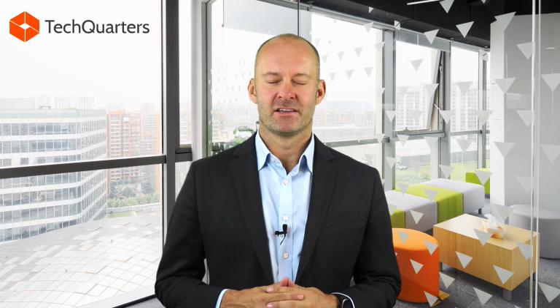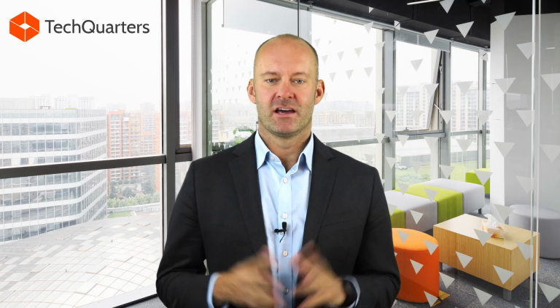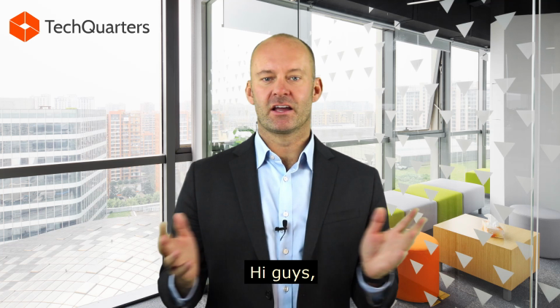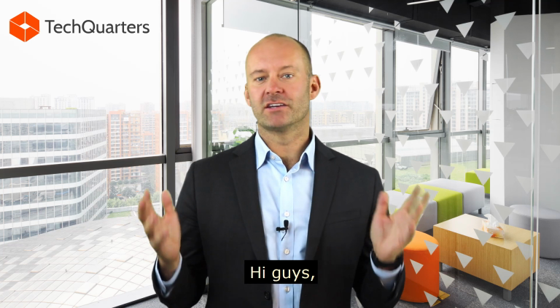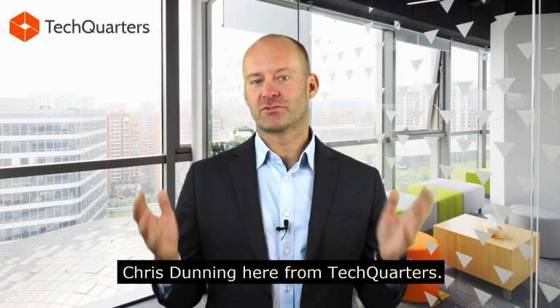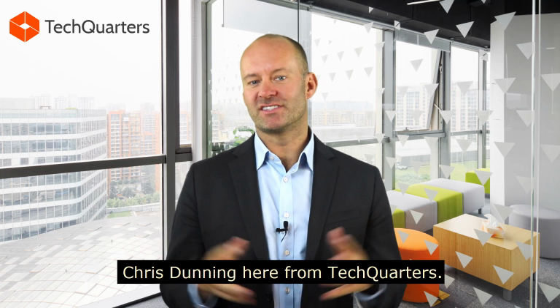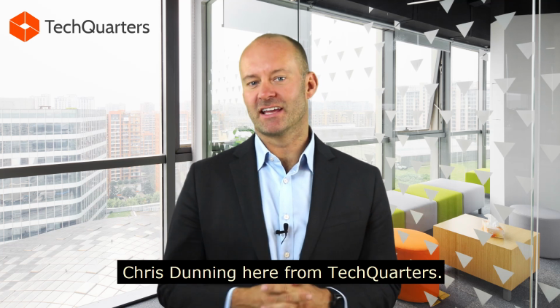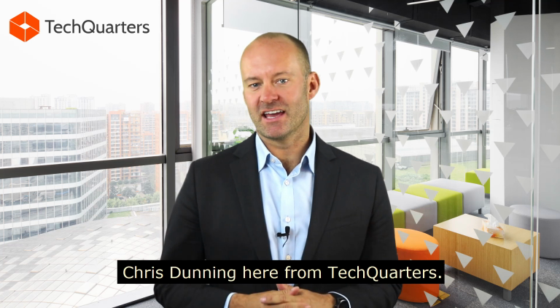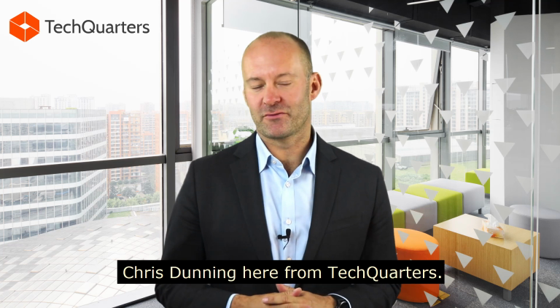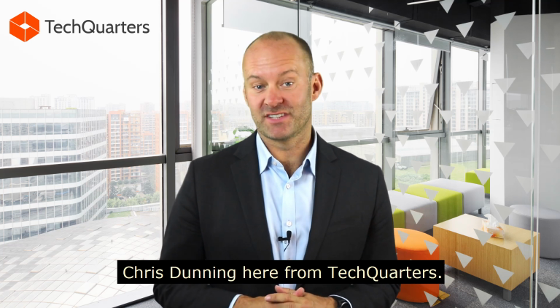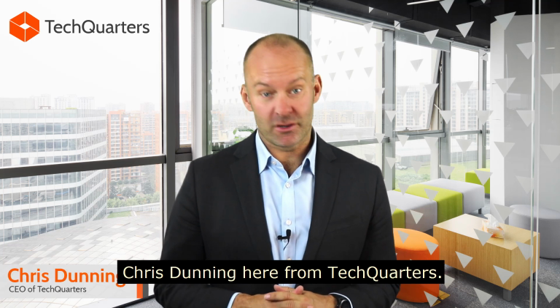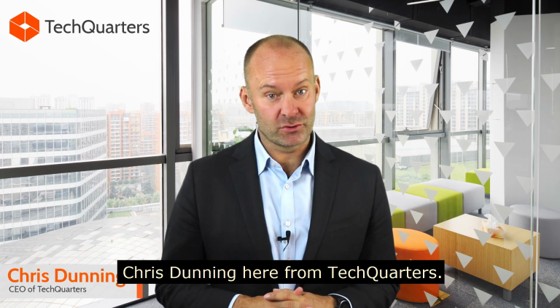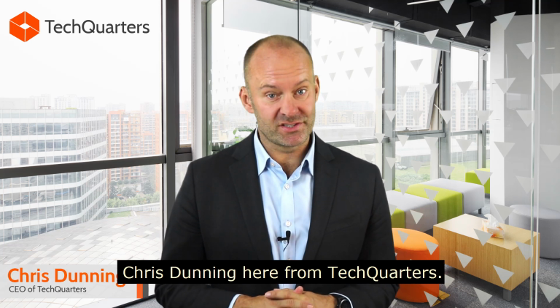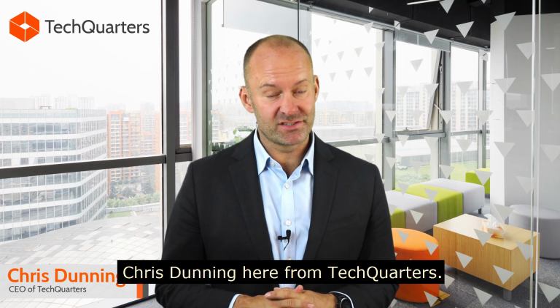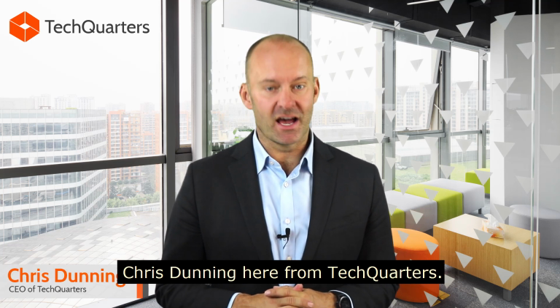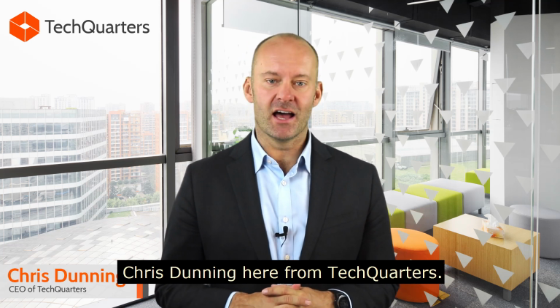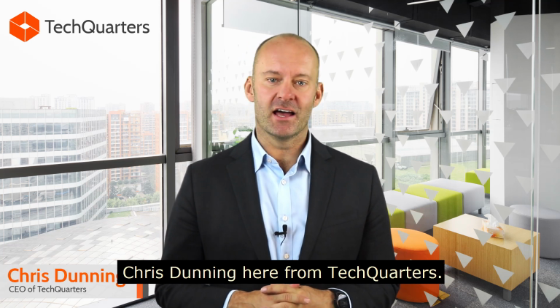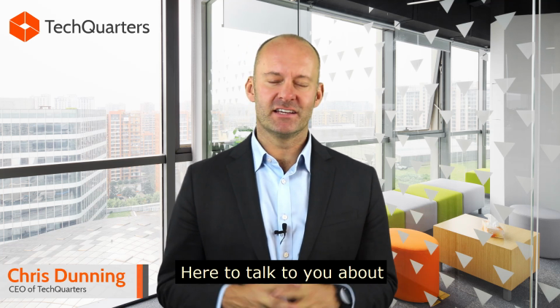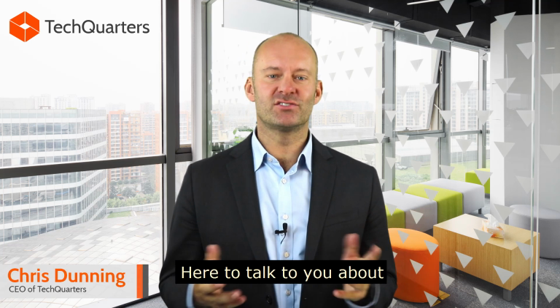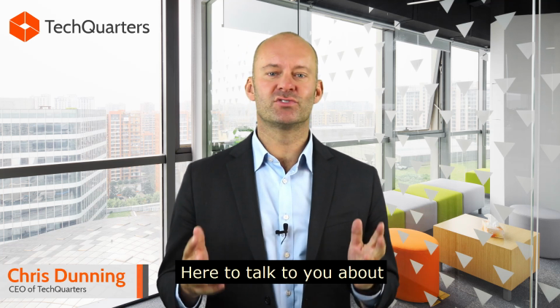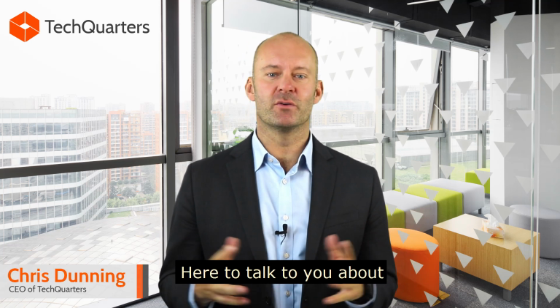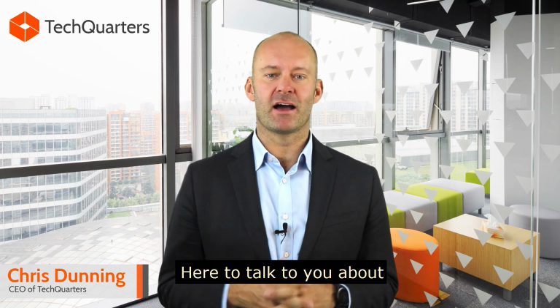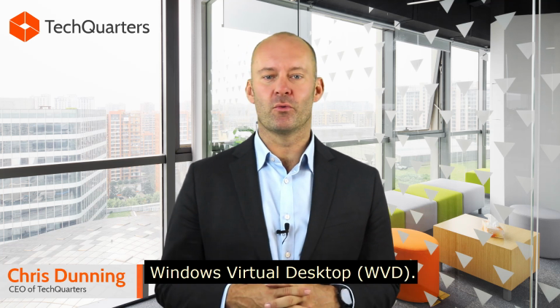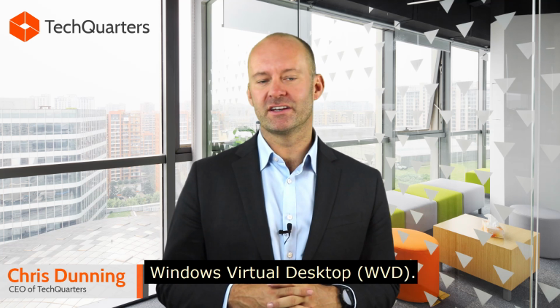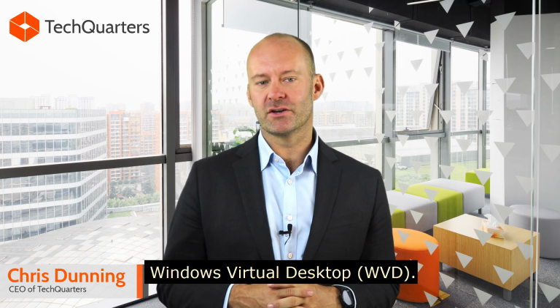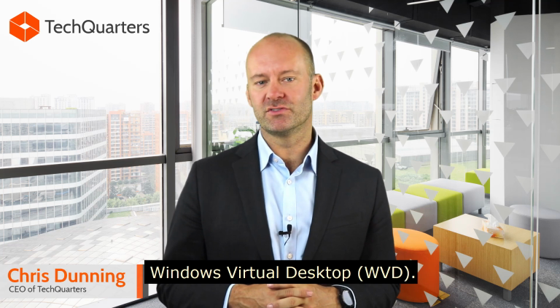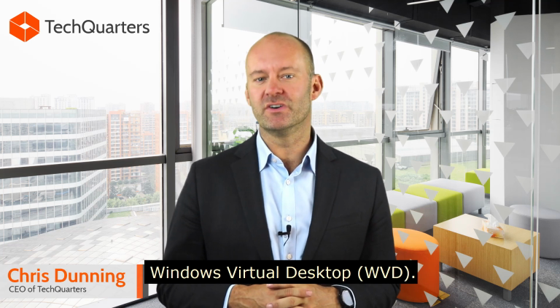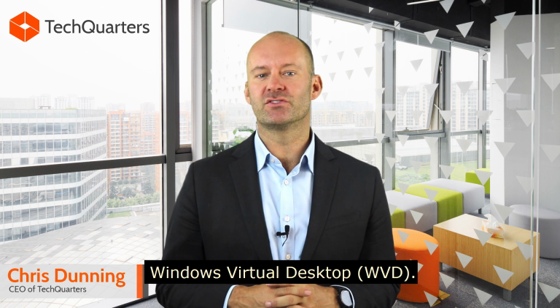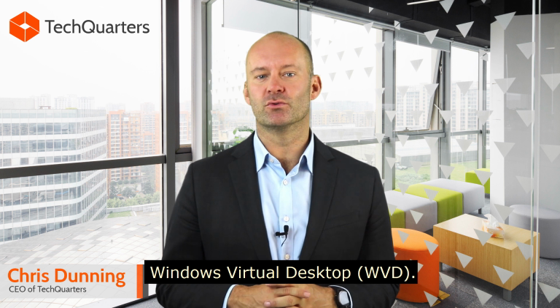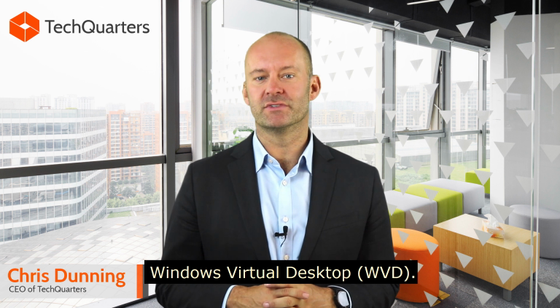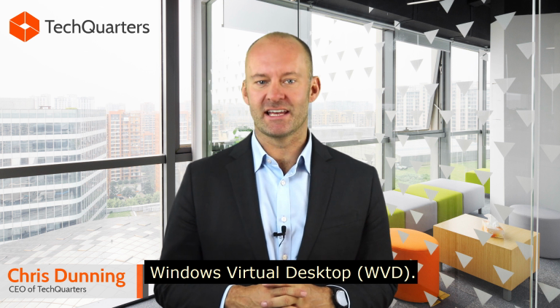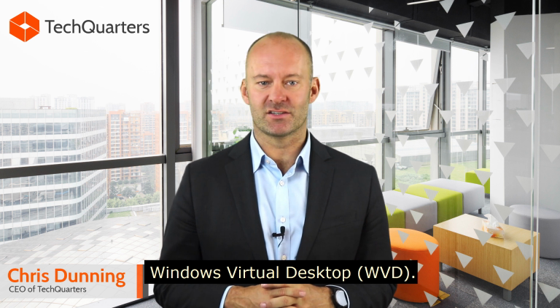Hi guys, Chris Dunning here from TechQuarters, here to talk to you about Windows Virtual Desktop.